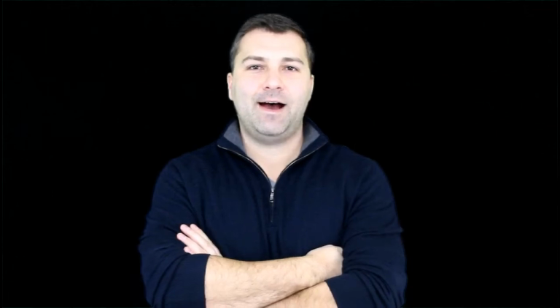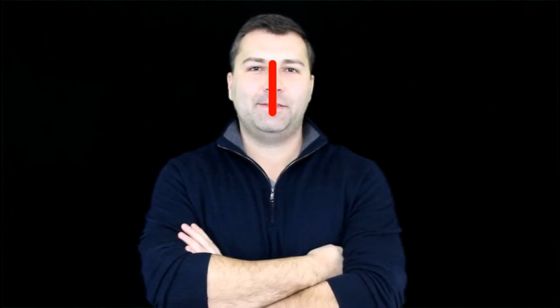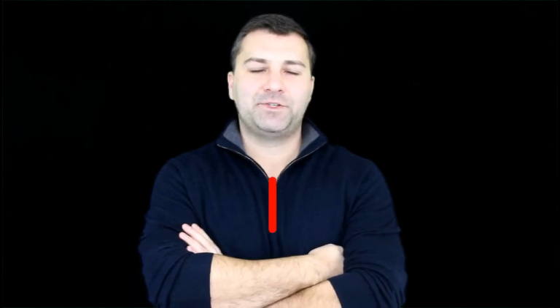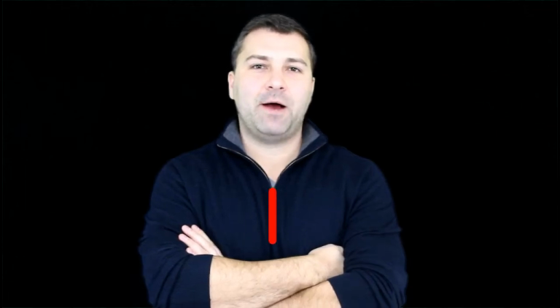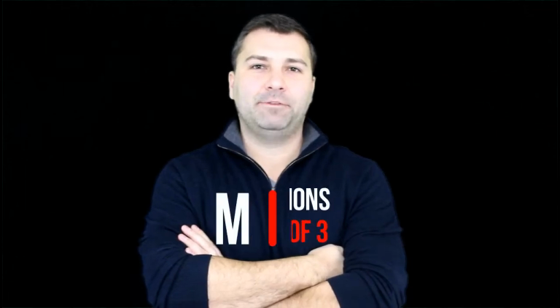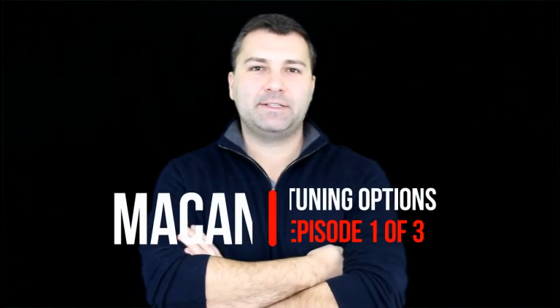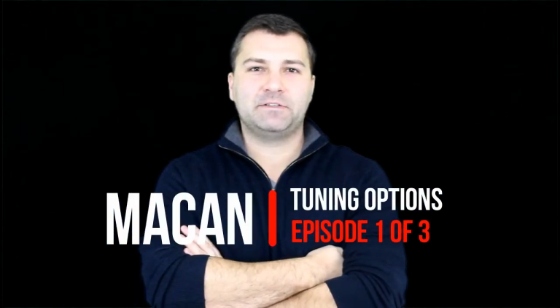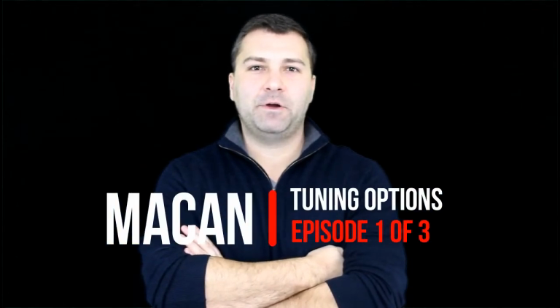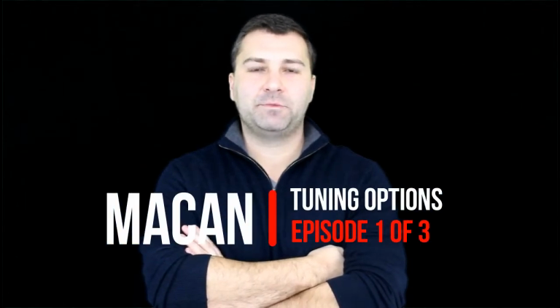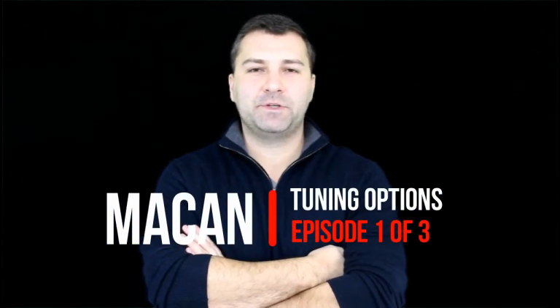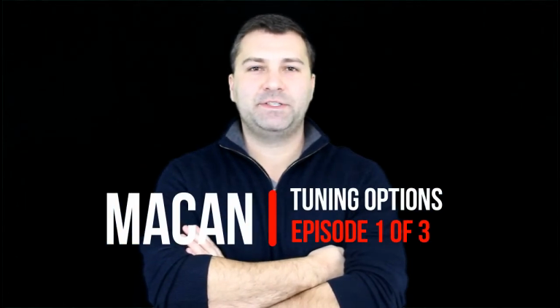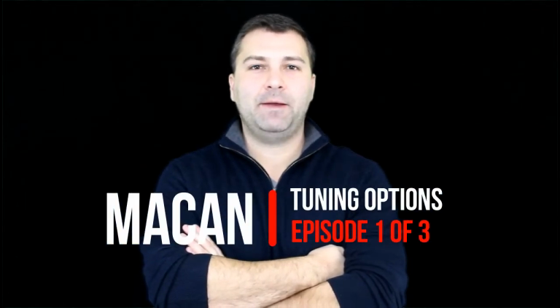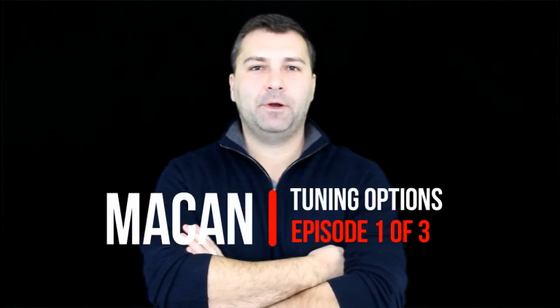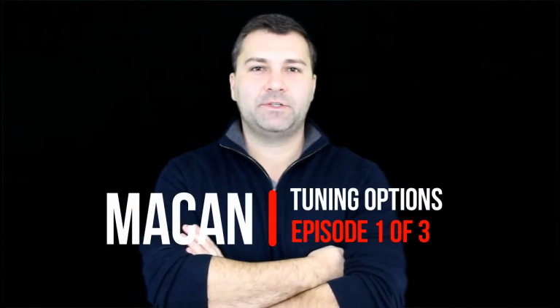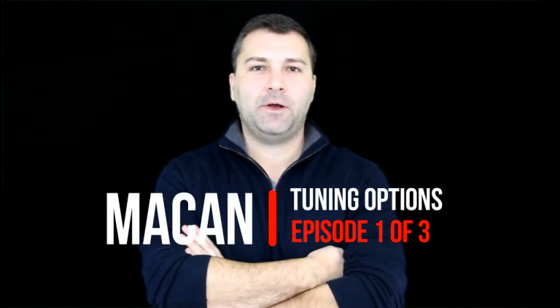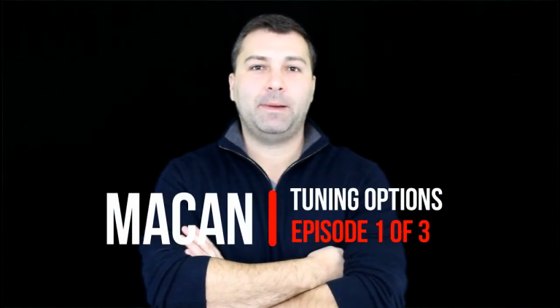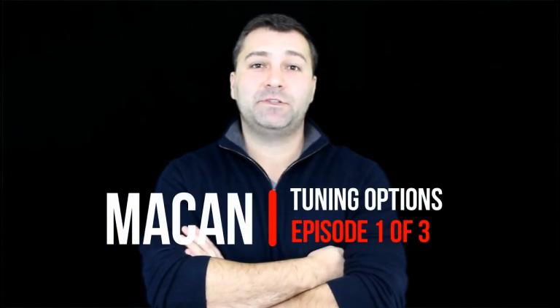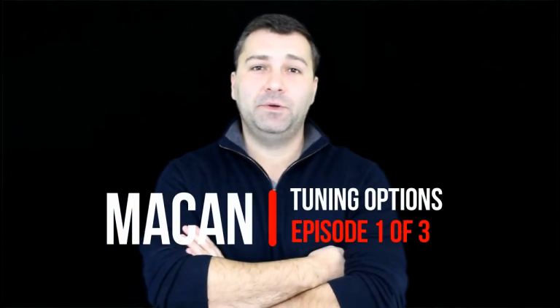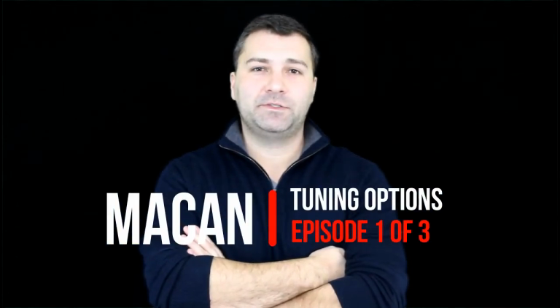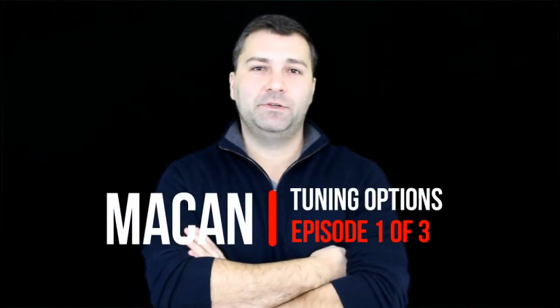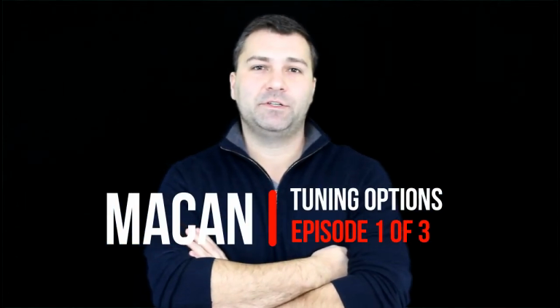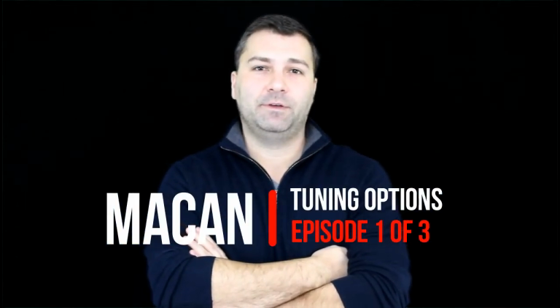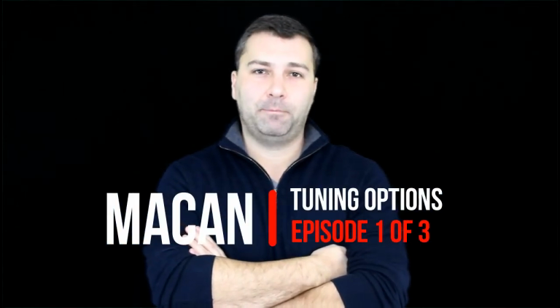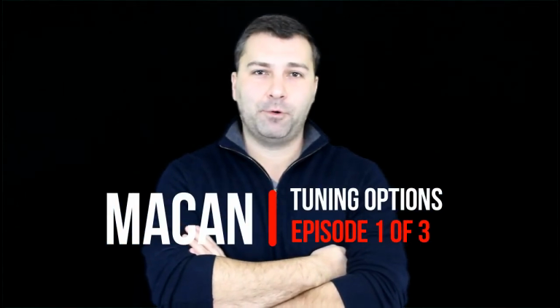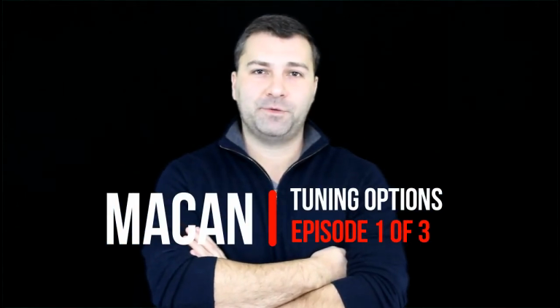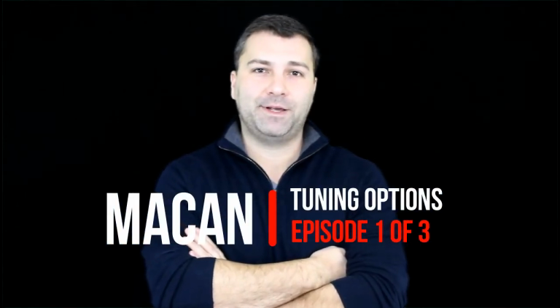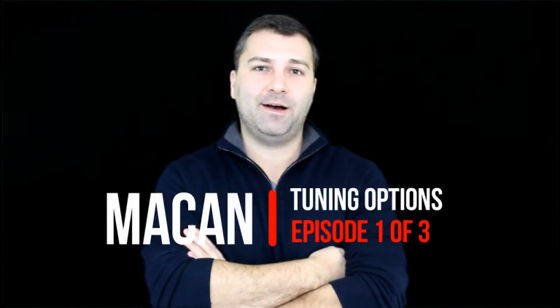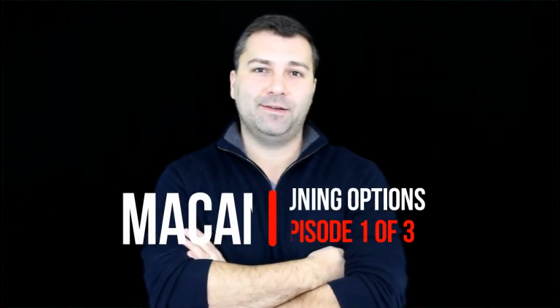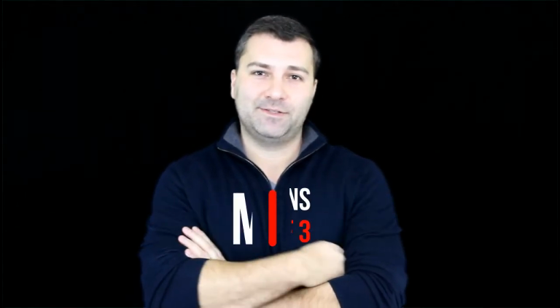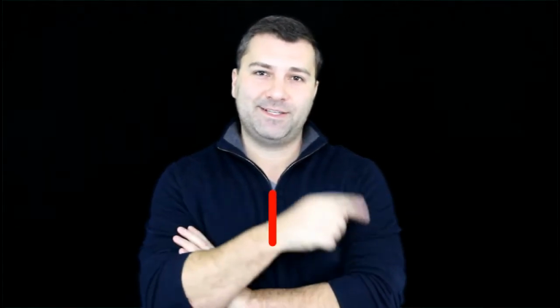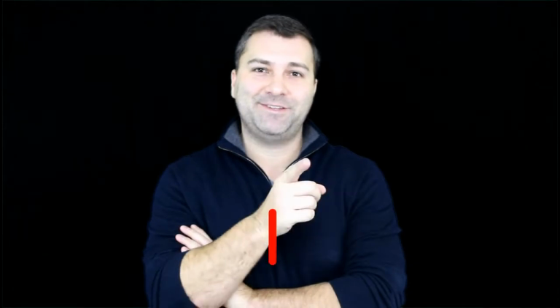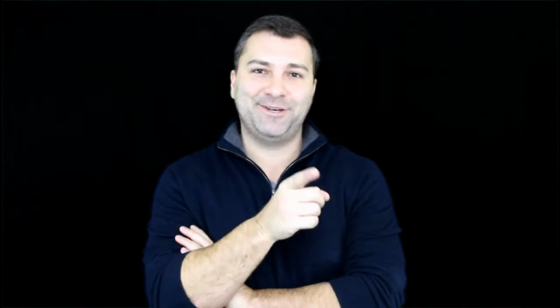Hi, this is John with Flat 6 Motorsports. Today we're going to talk about tuning solutions for your Porsche Macan. Stay tuned.